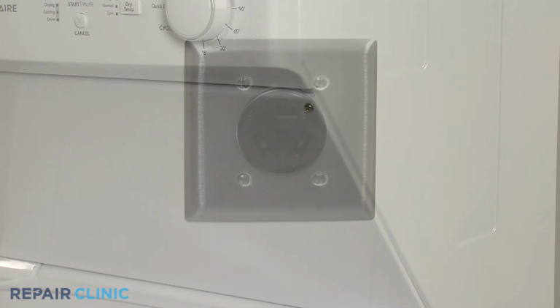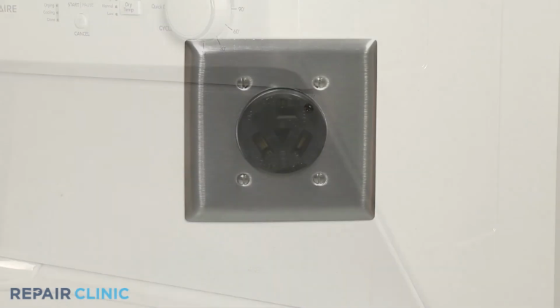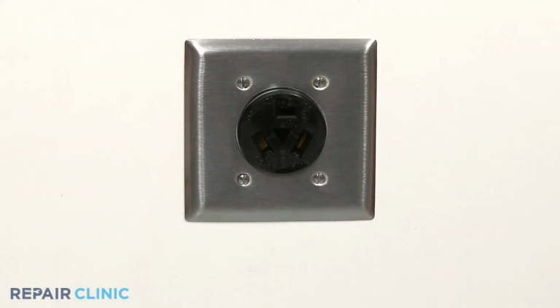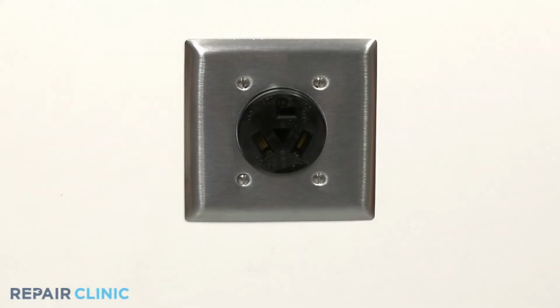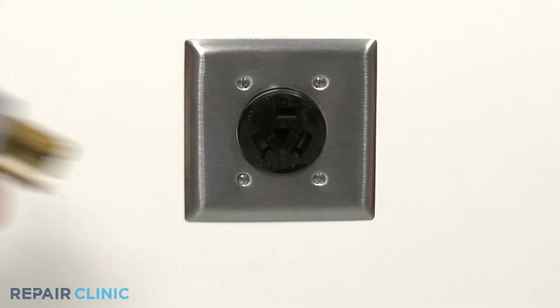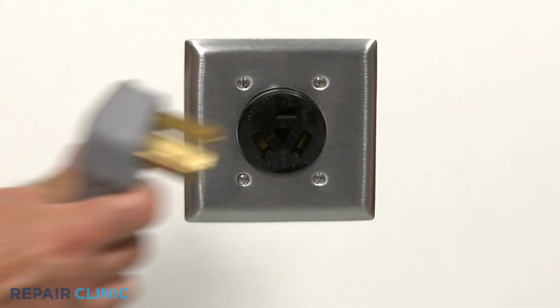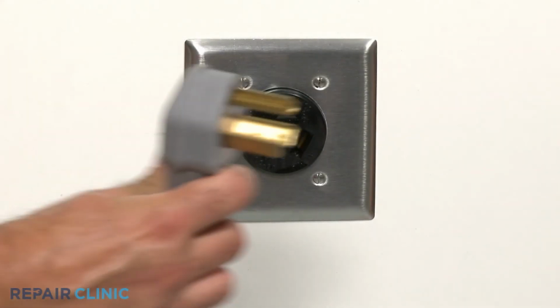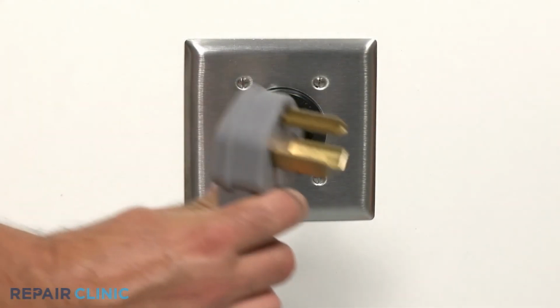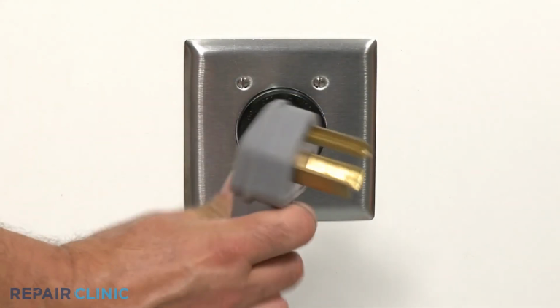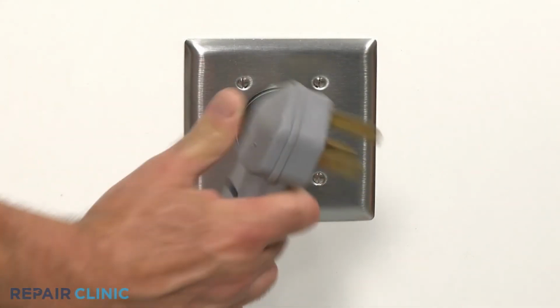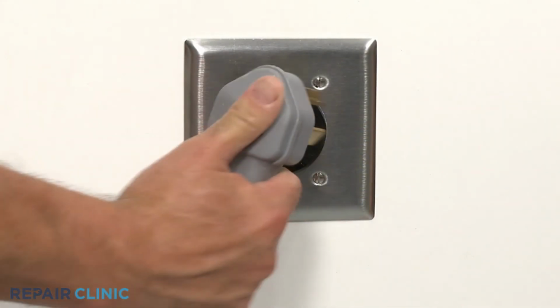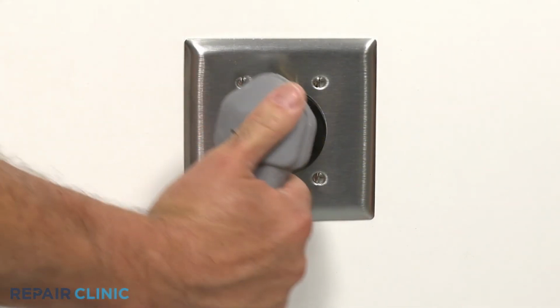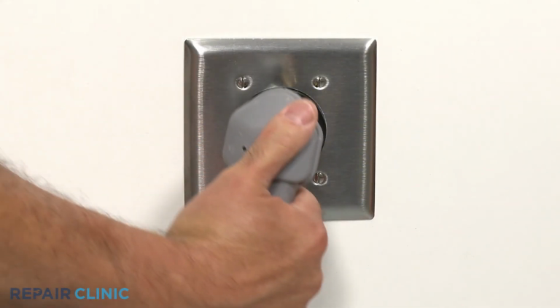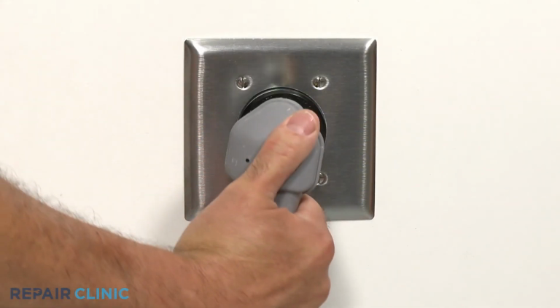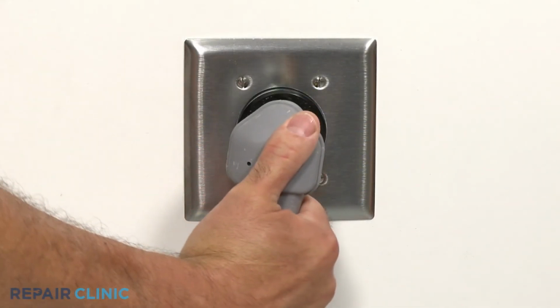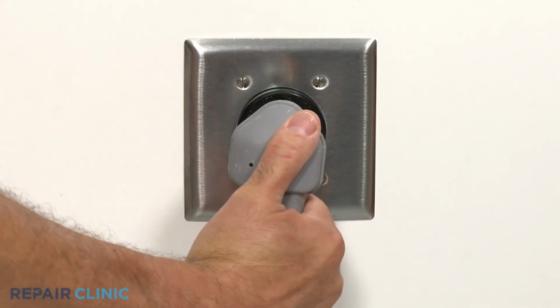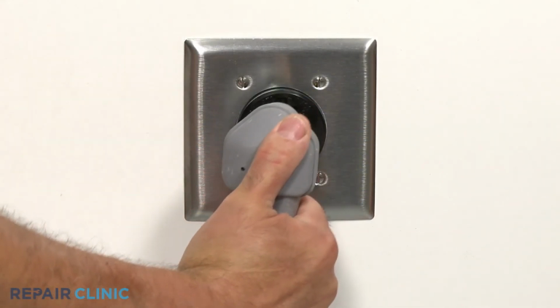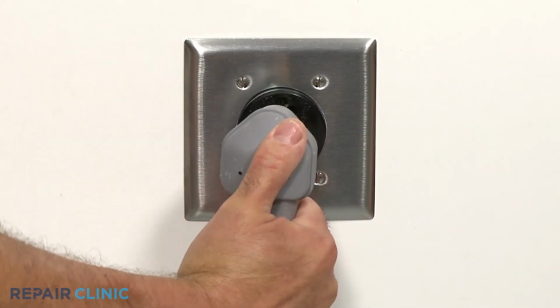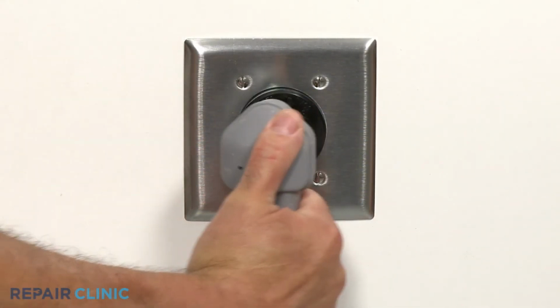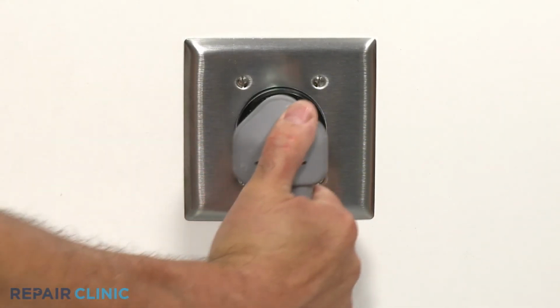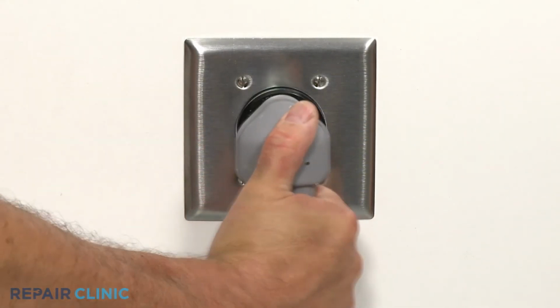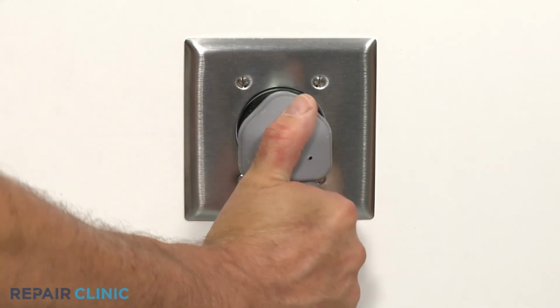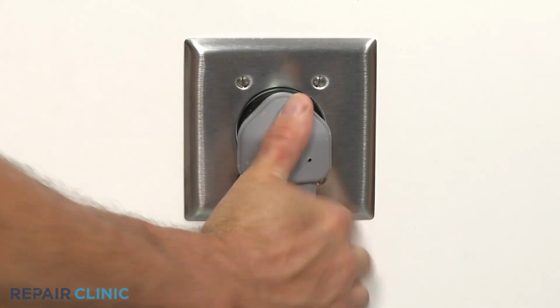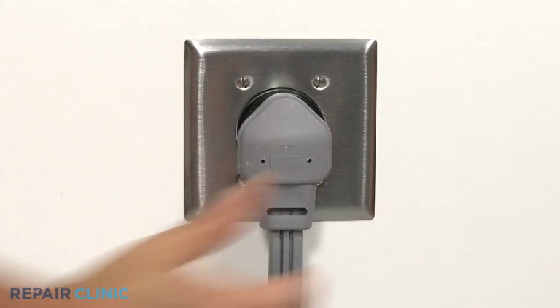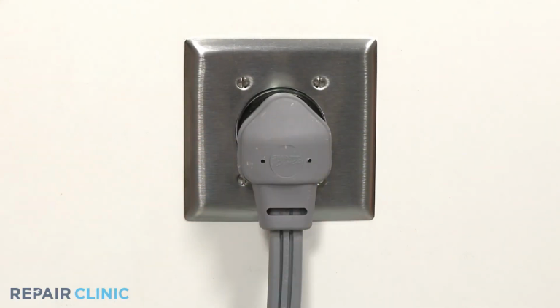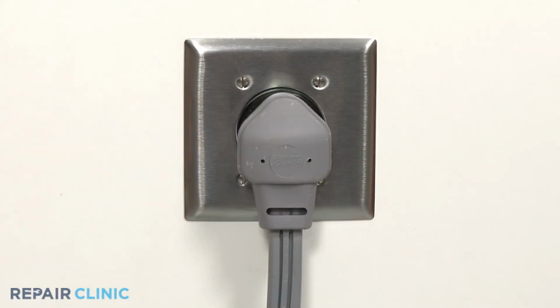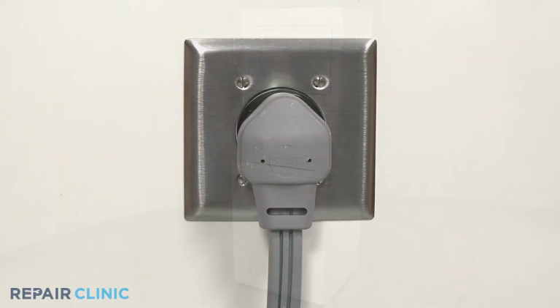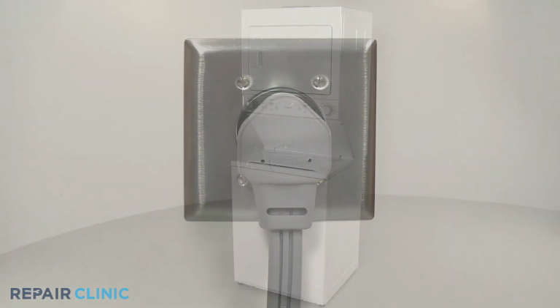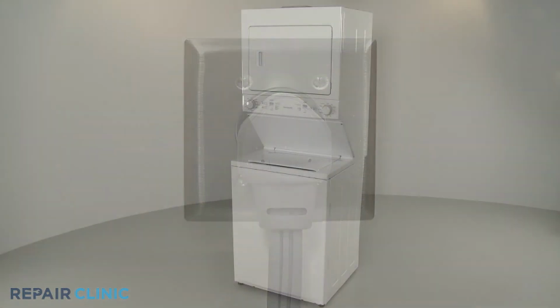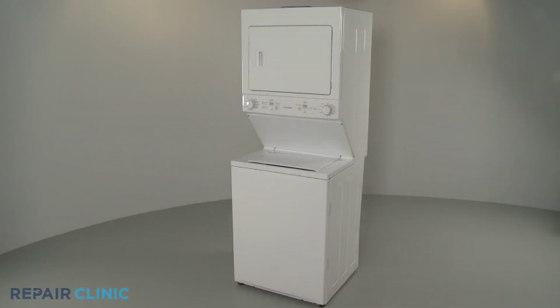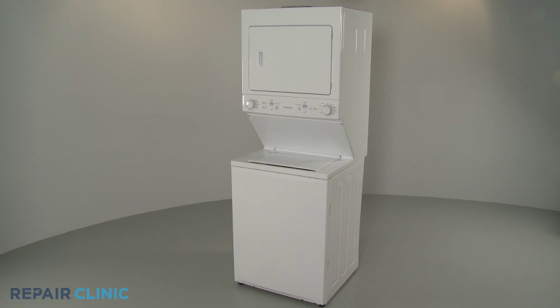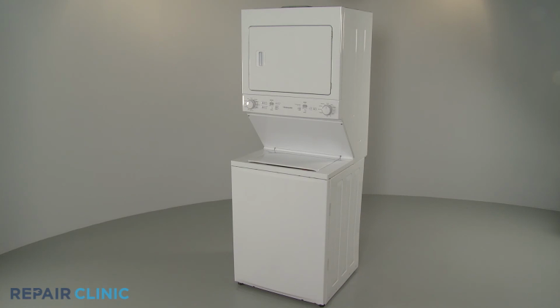Plug the power cord back in and your laundry center should be ready for use.